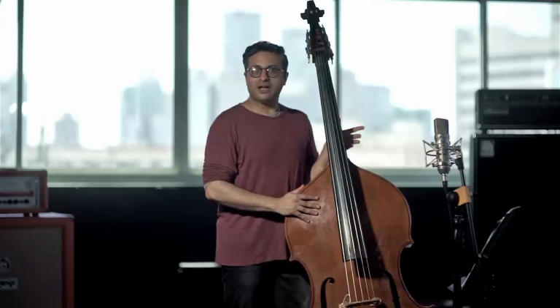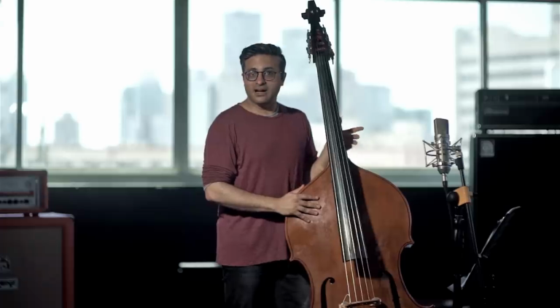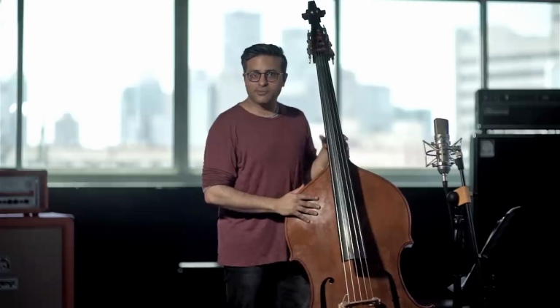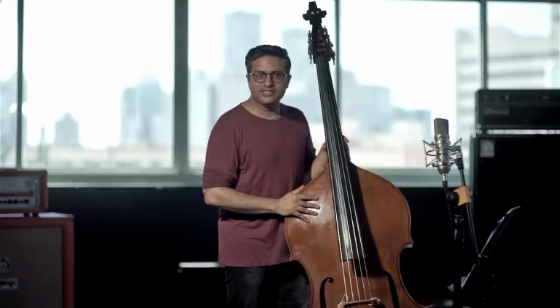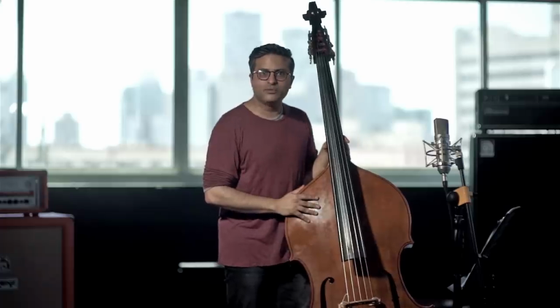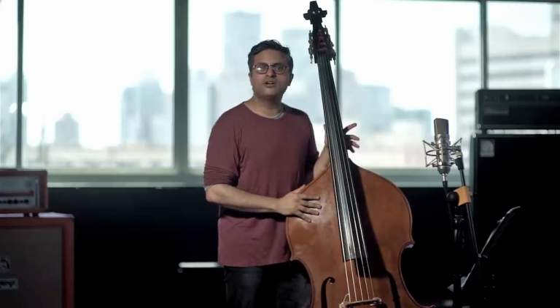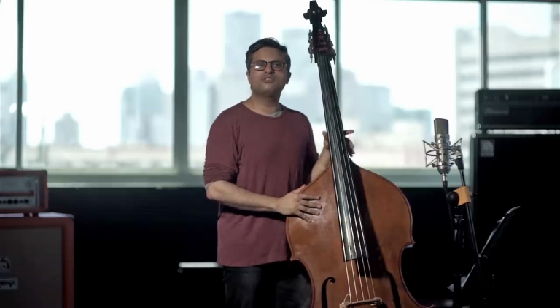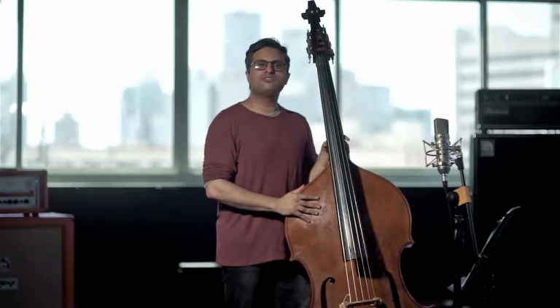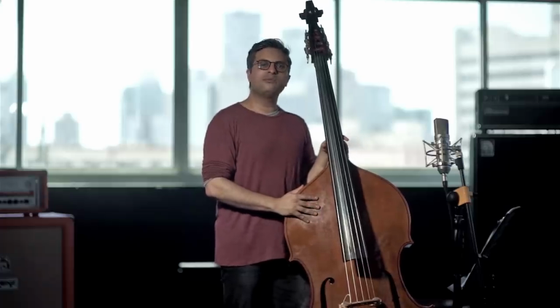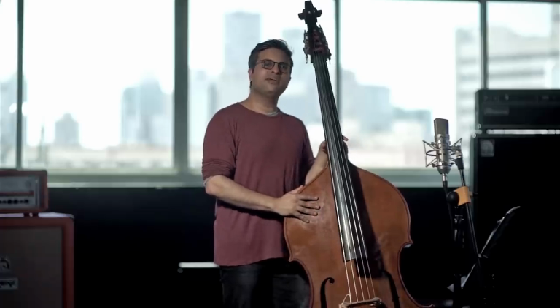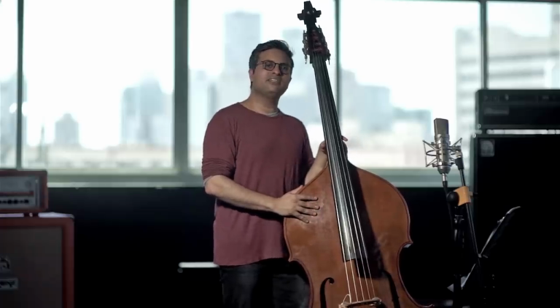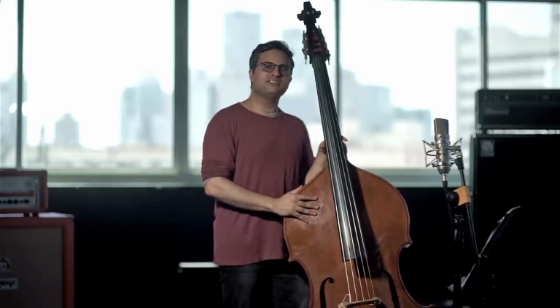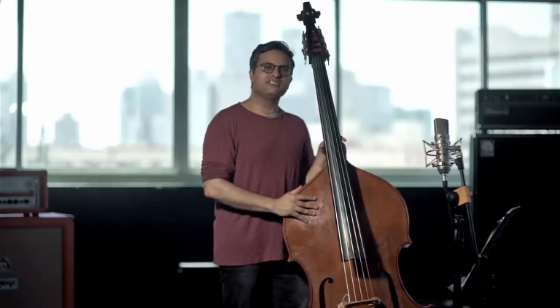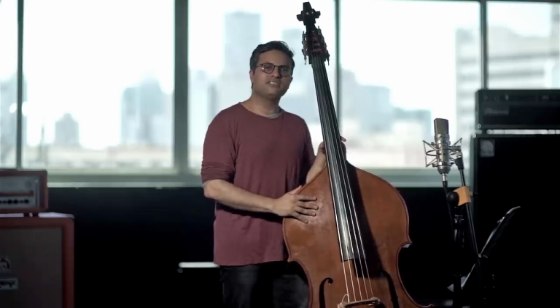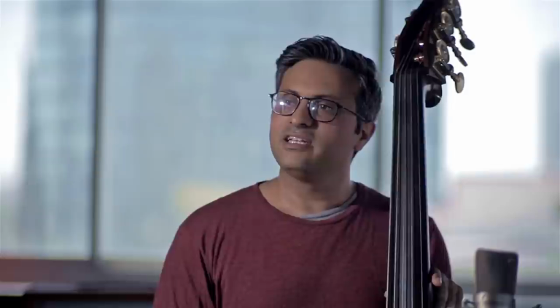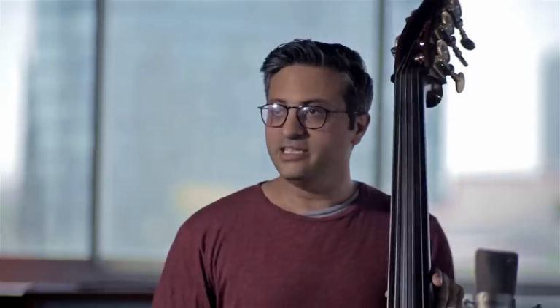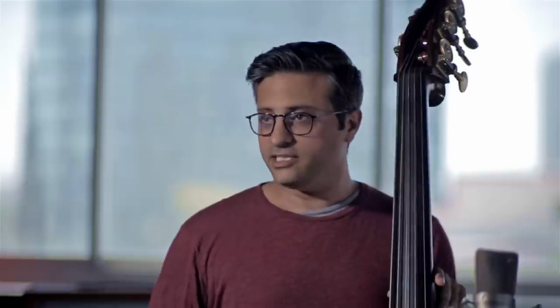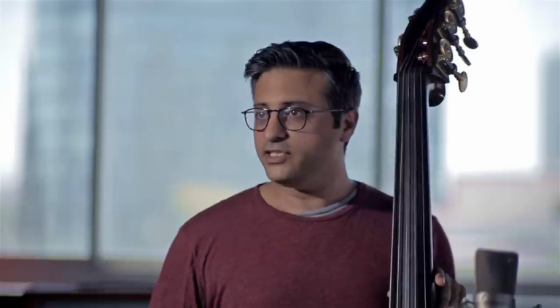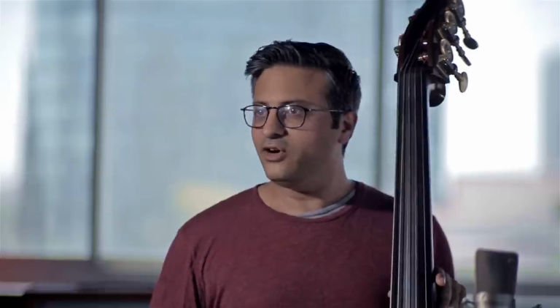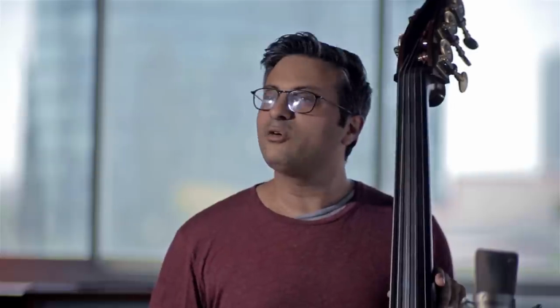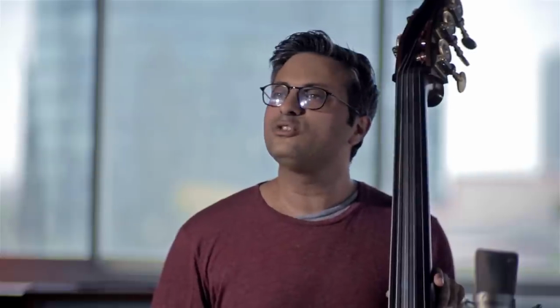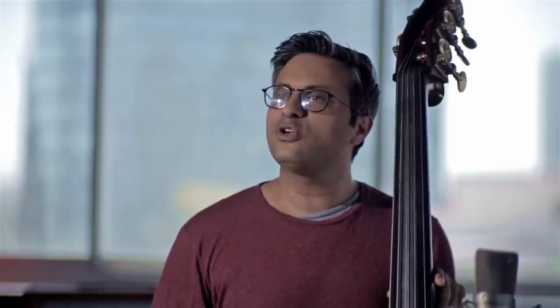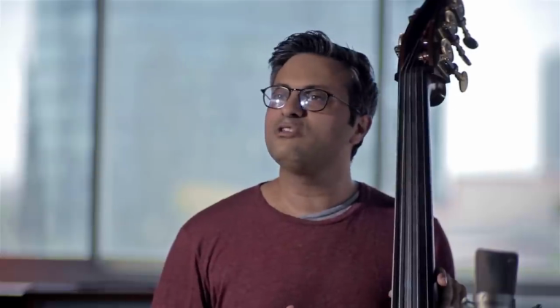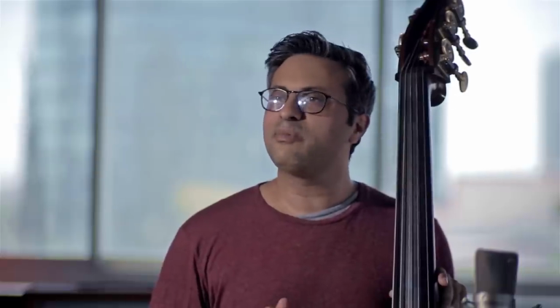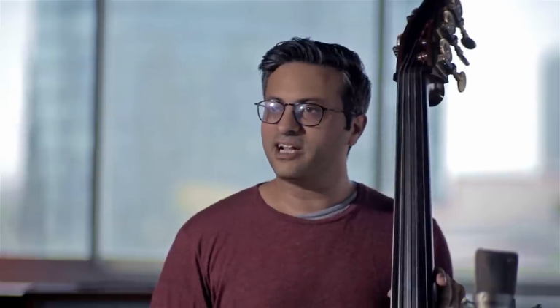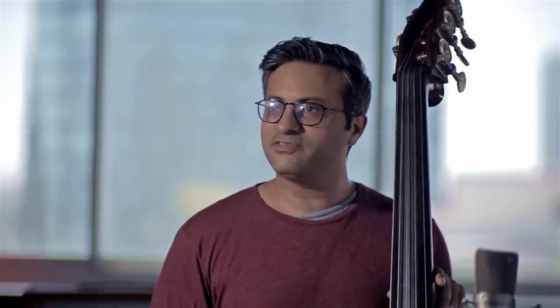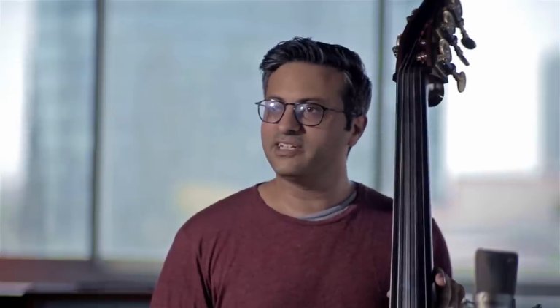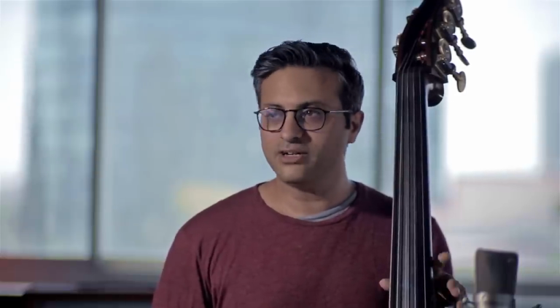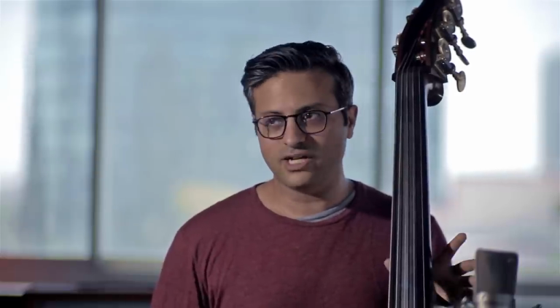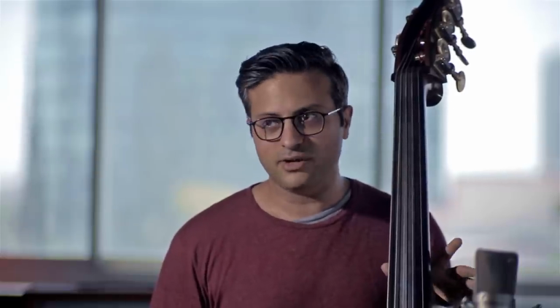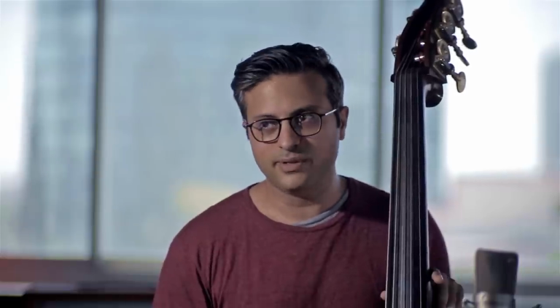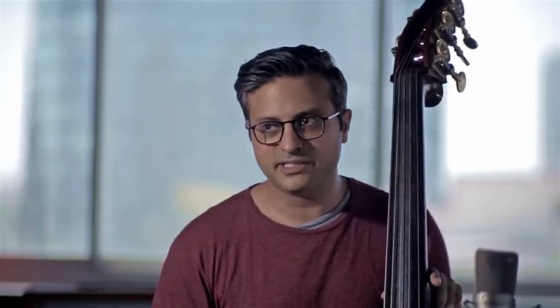Hi everybody, welcome to my drum and bass lessons. In this video I'm going to show you my percussive technique on the upright bass.